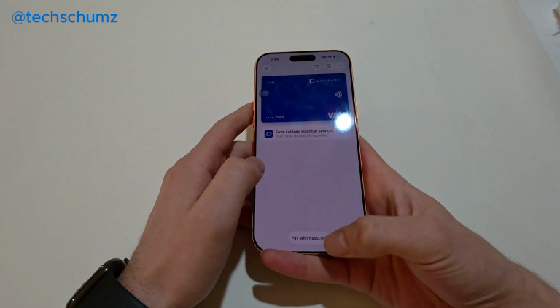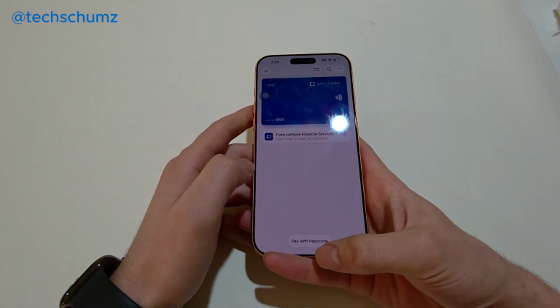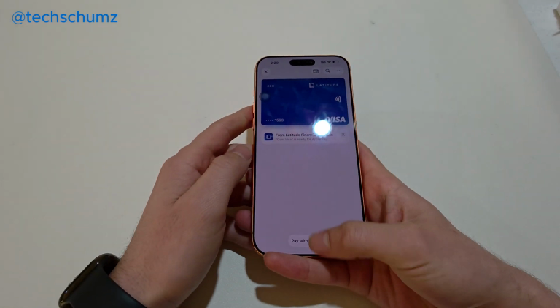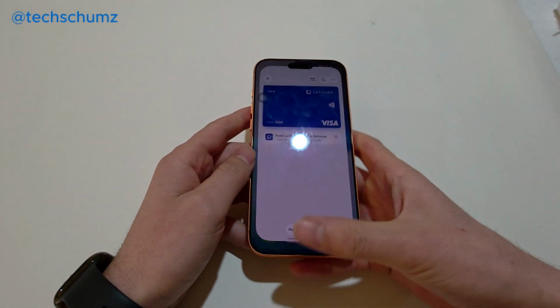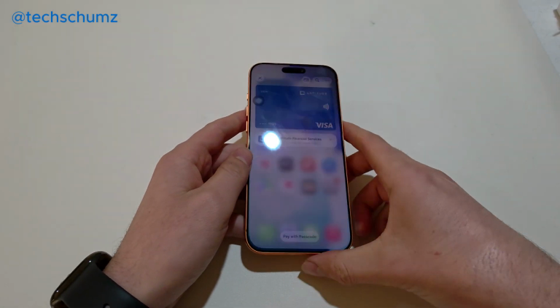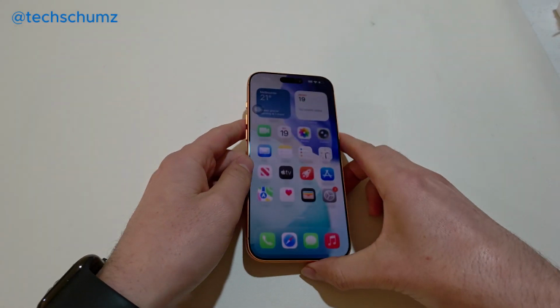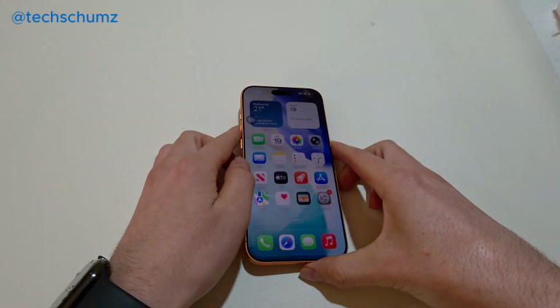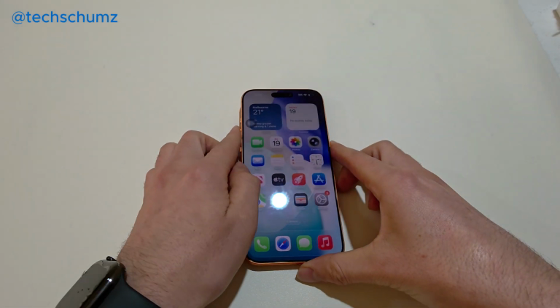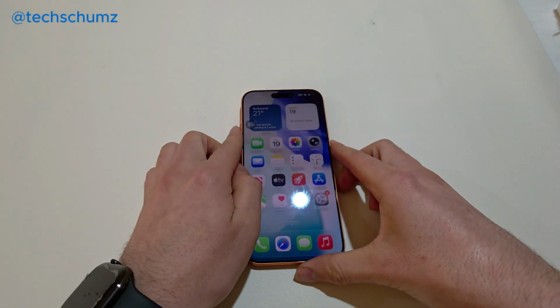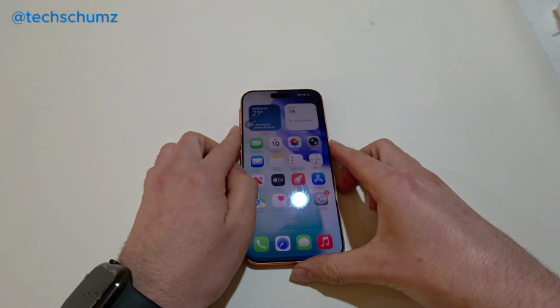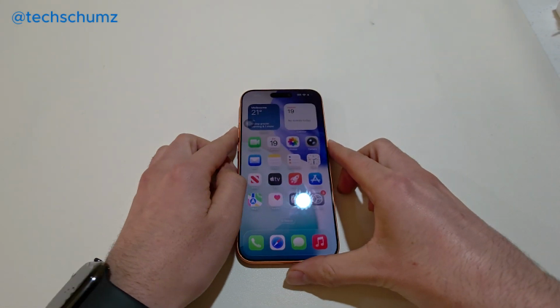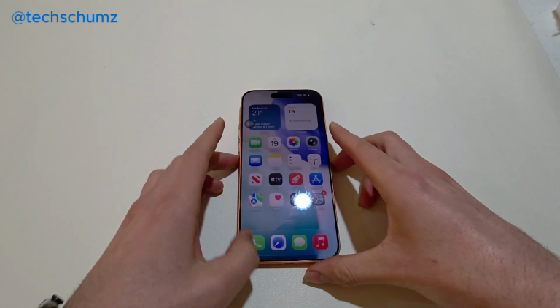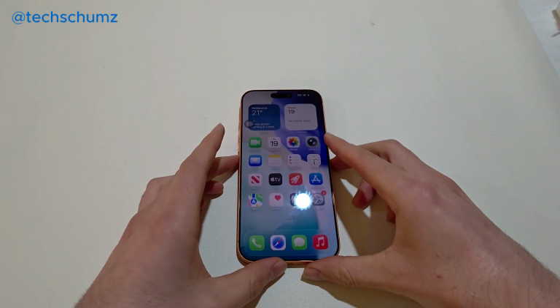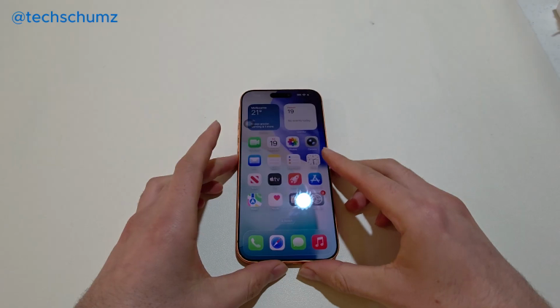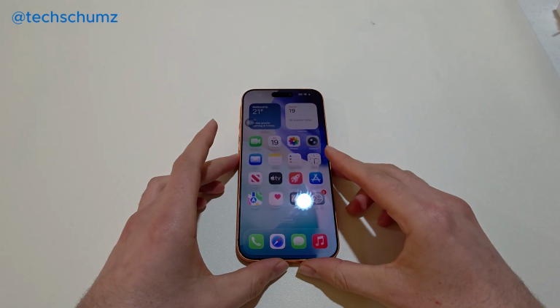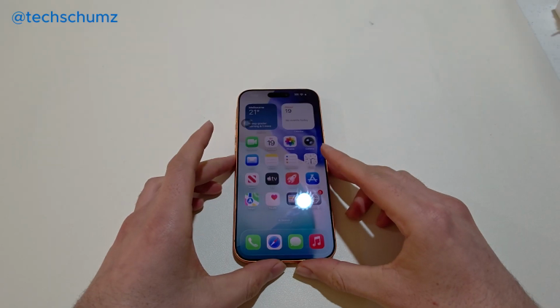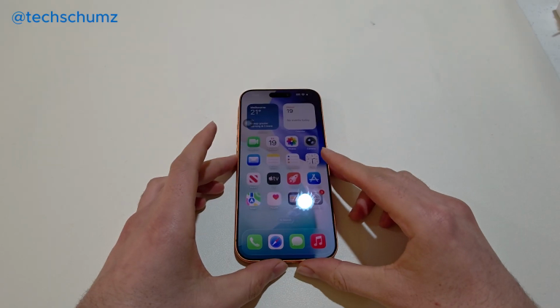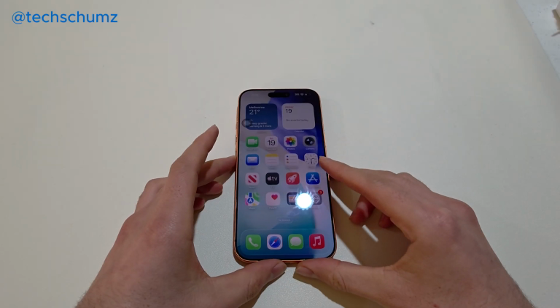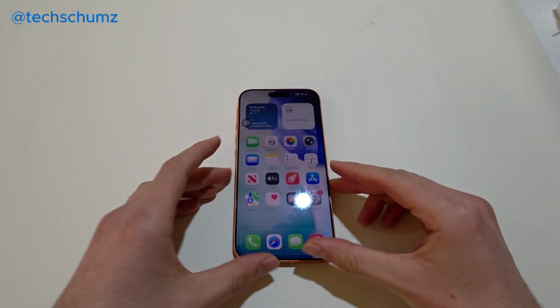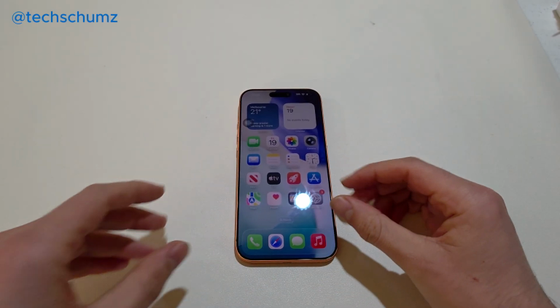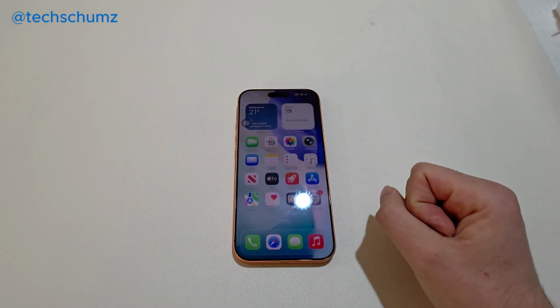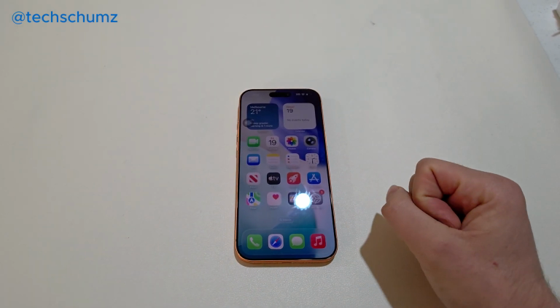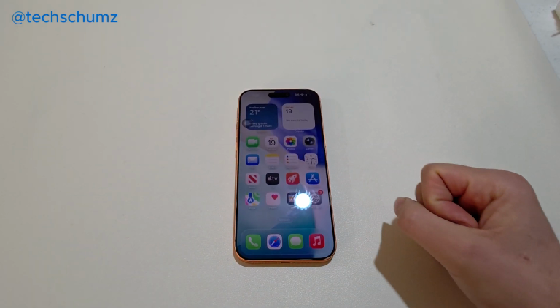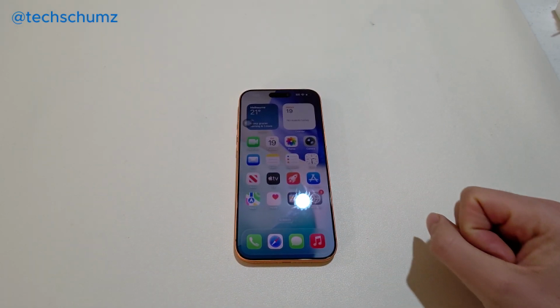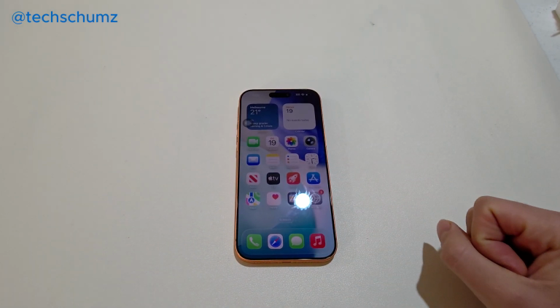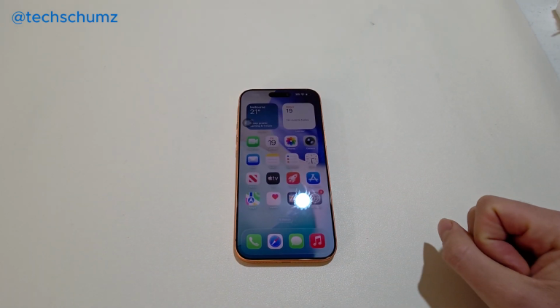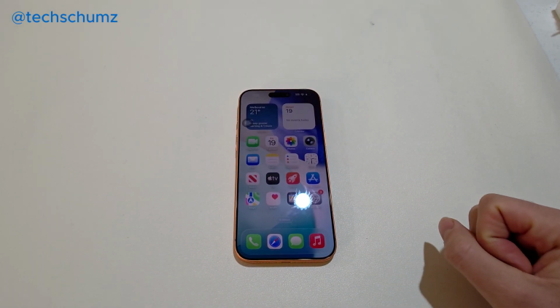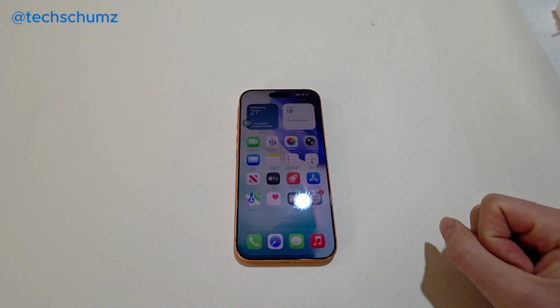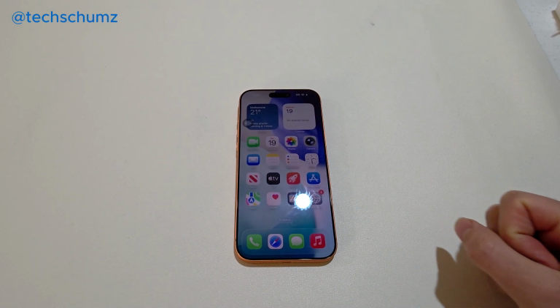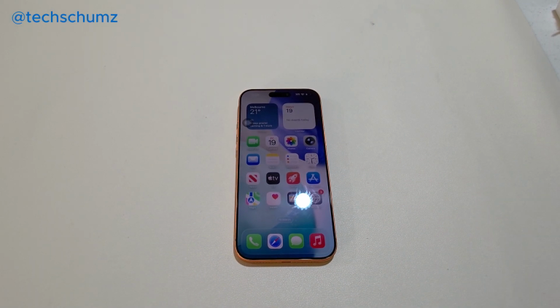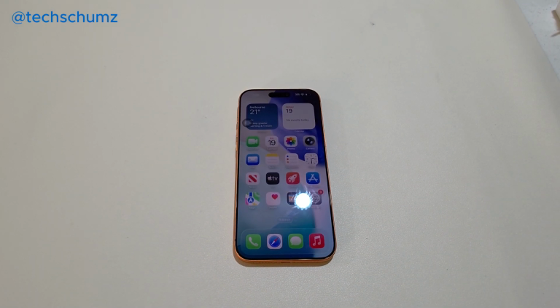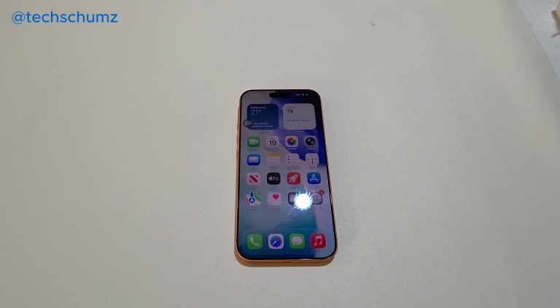That's it — that's how you can set up and enable Apple Pay on your iPhone 17. Thank you for watching.